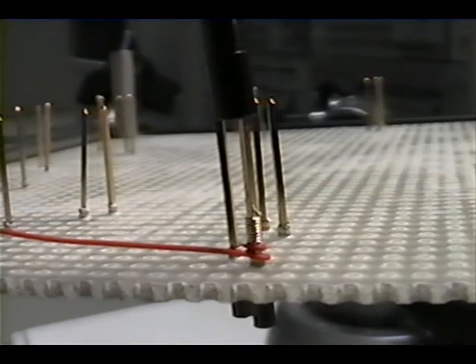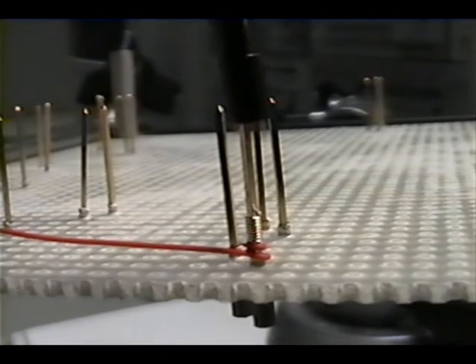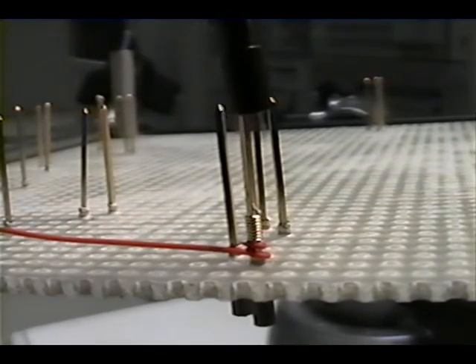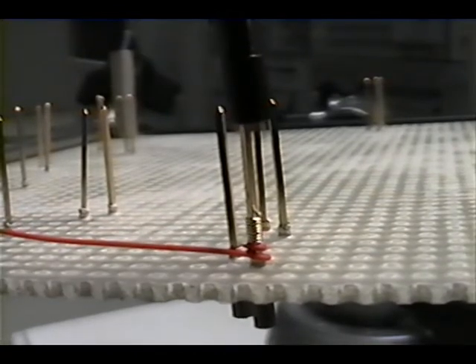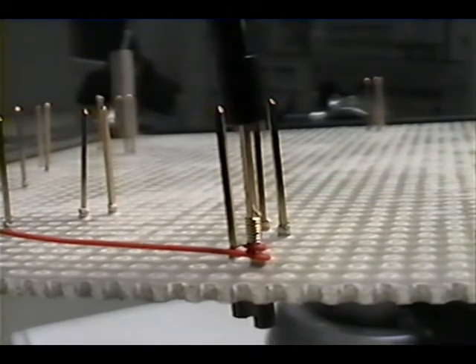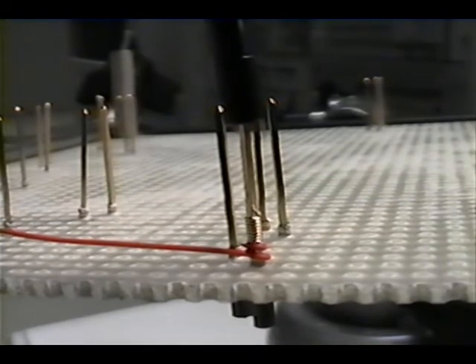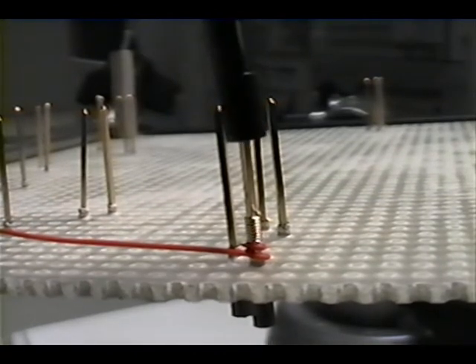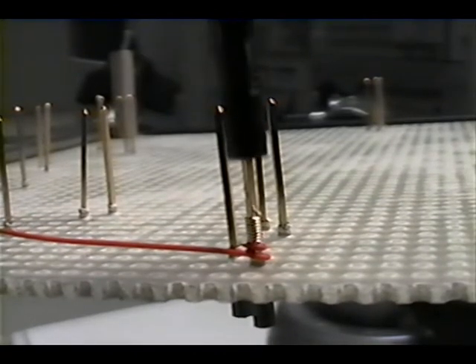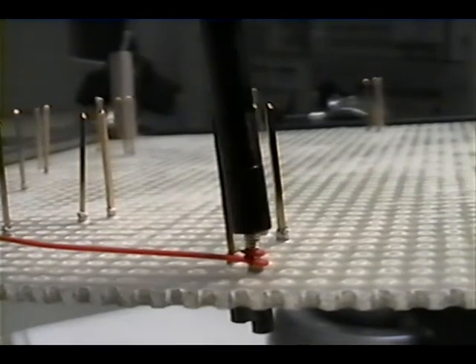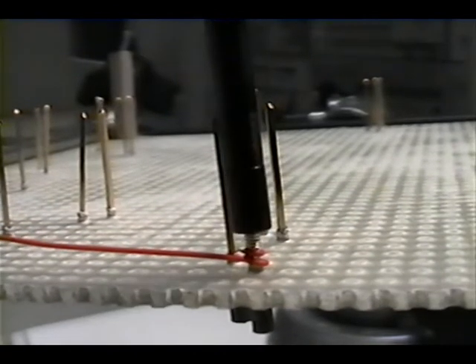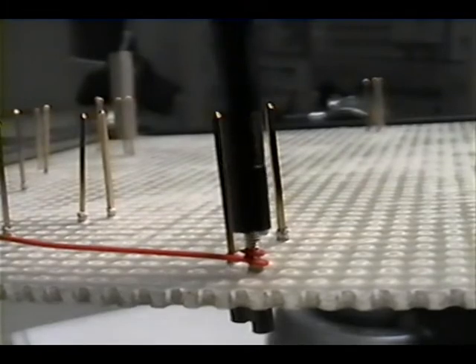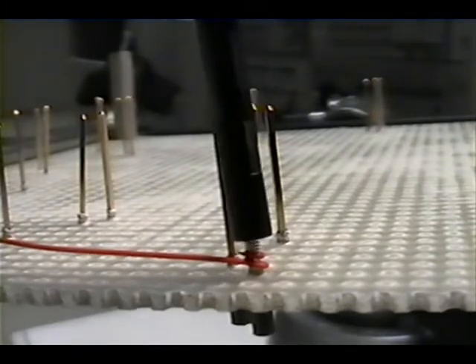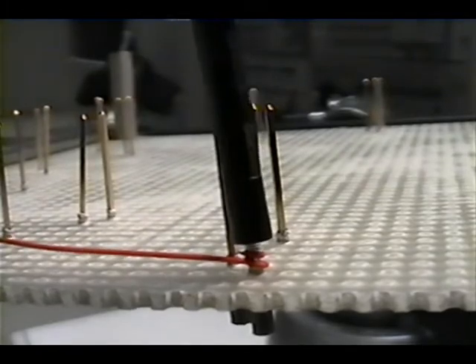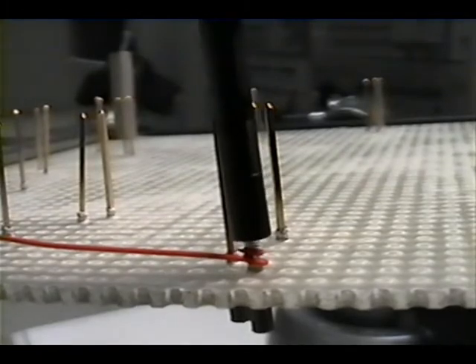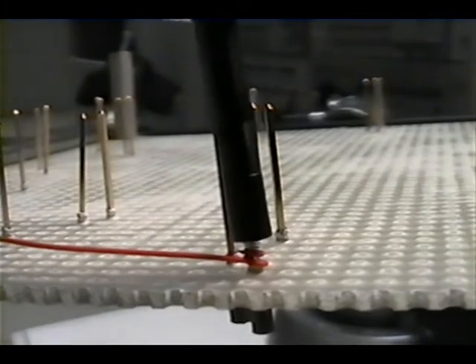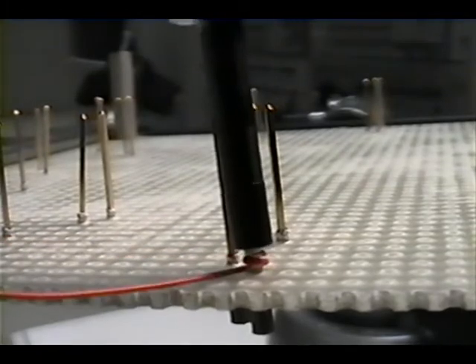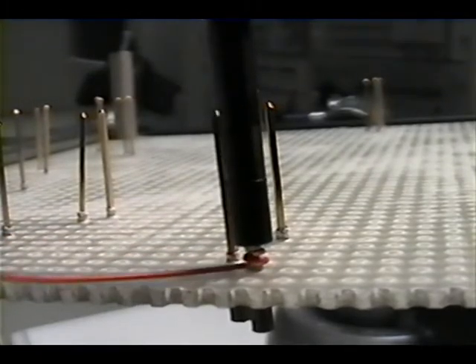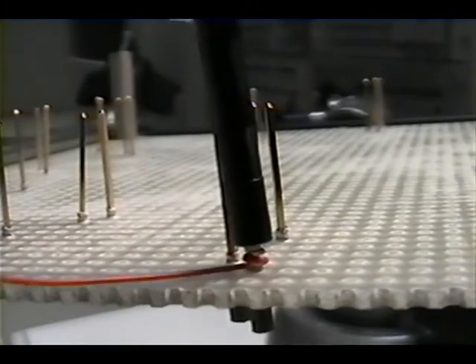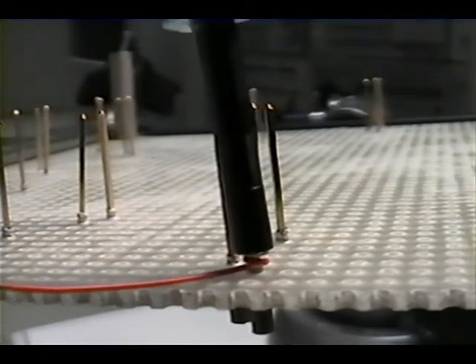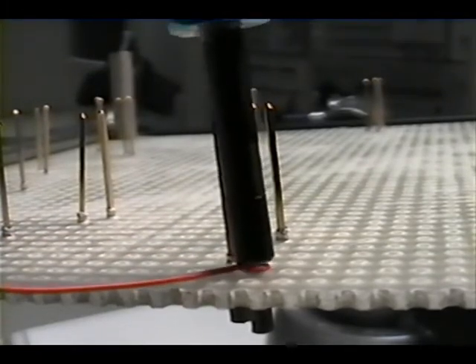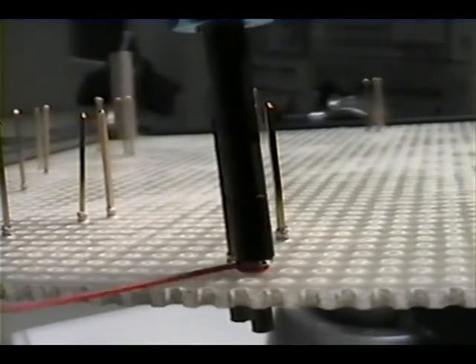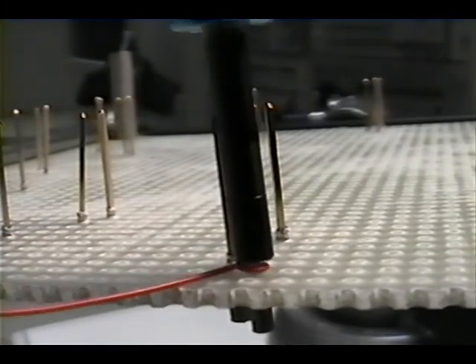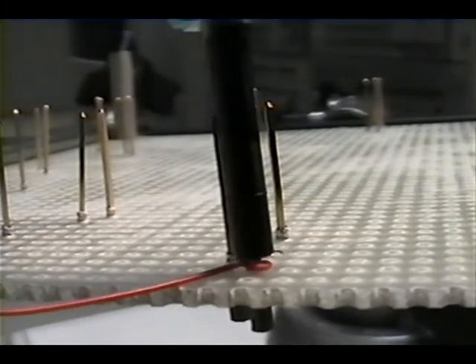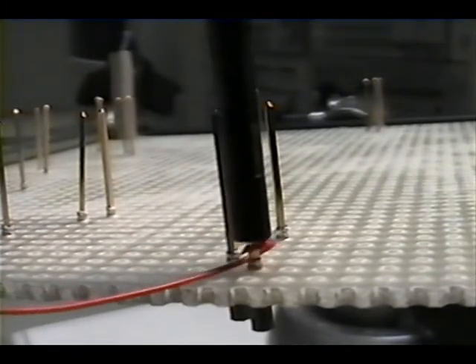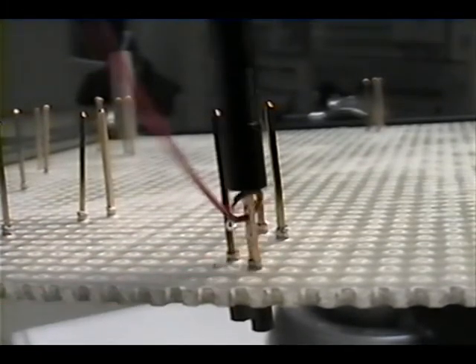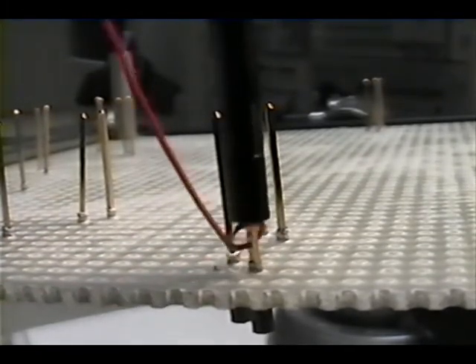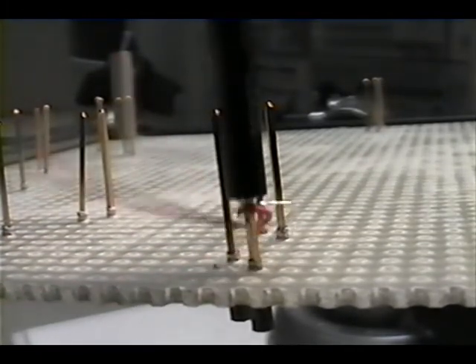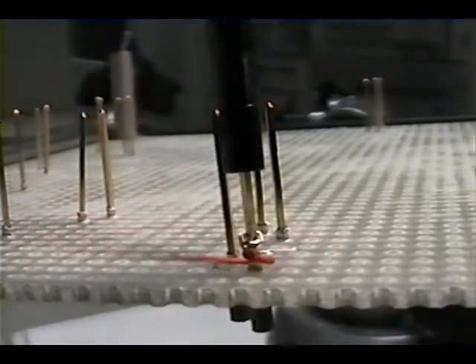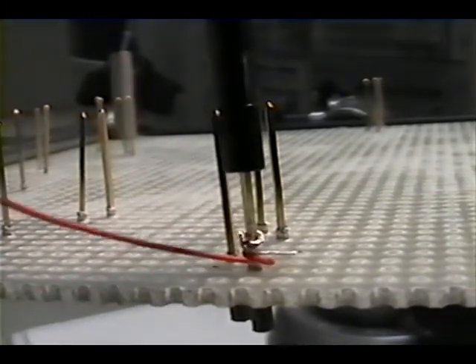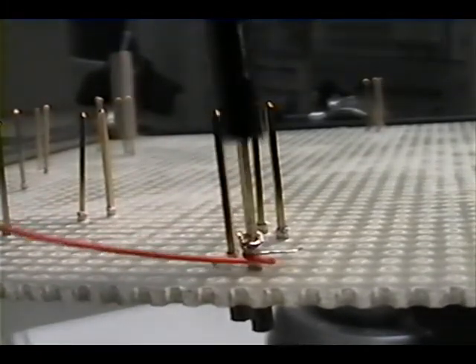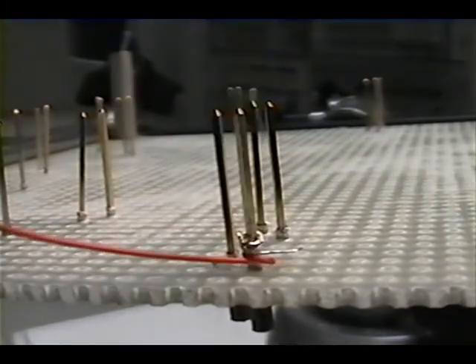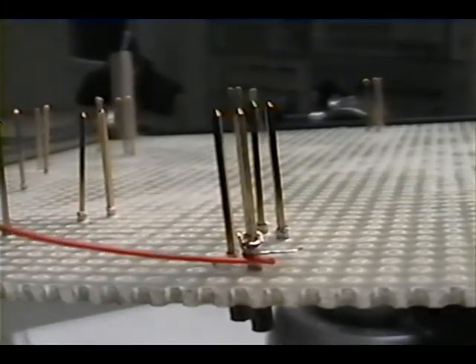To remove the wire, simply put the wire wrapping tool on the joint, turn it counterclockwise, and slide it right off.